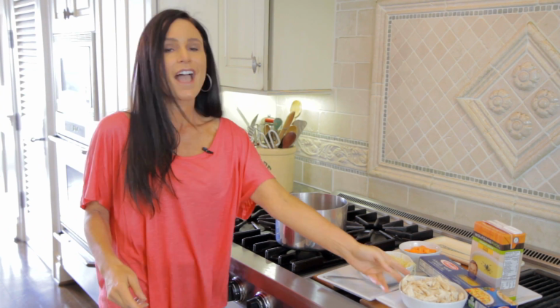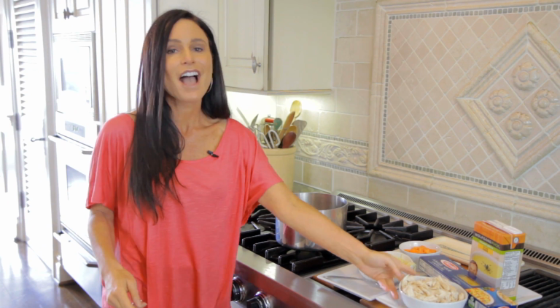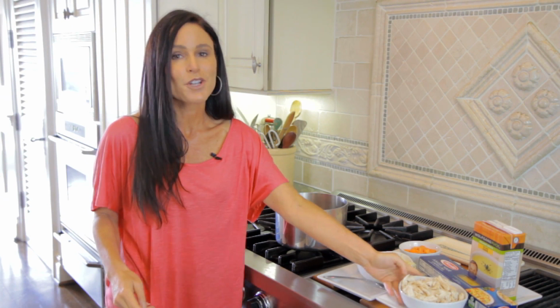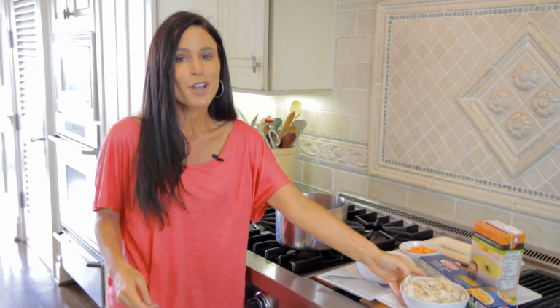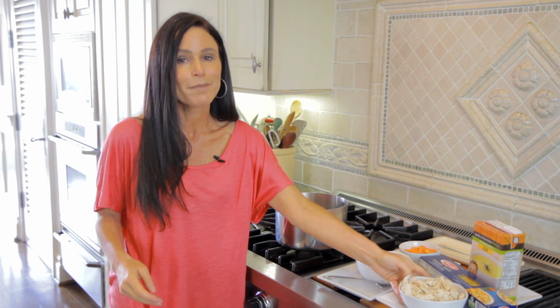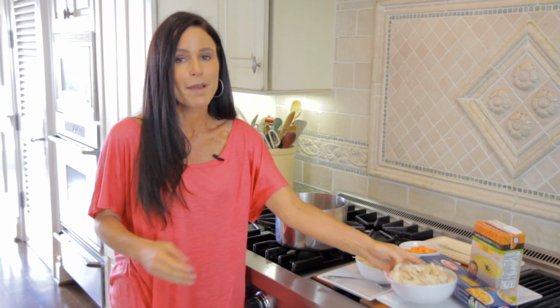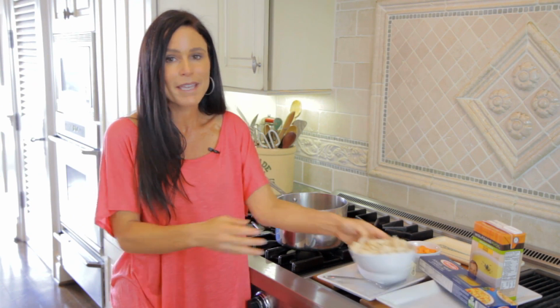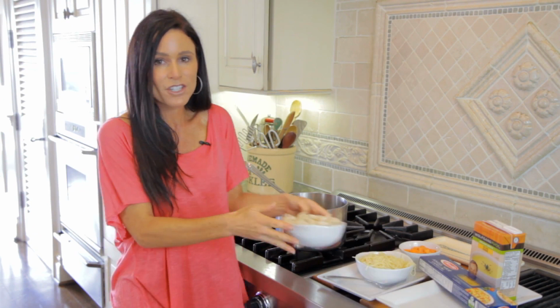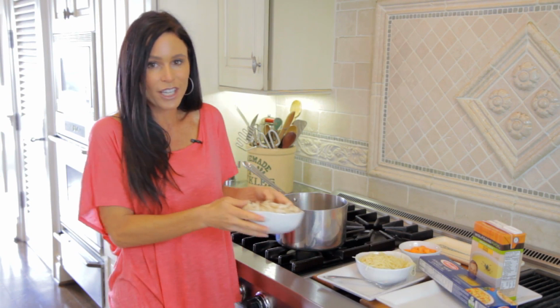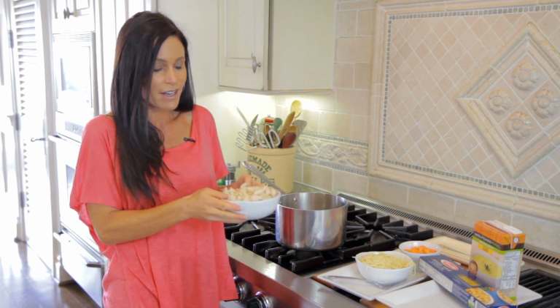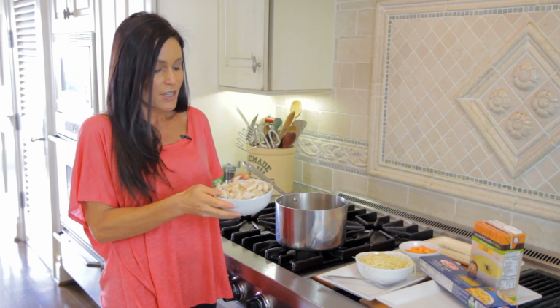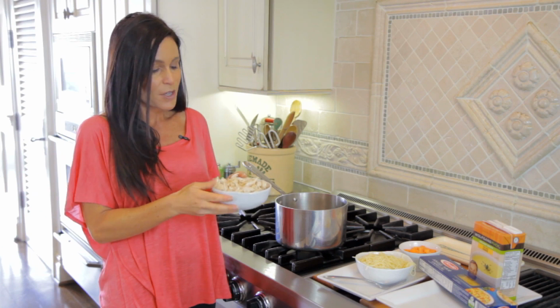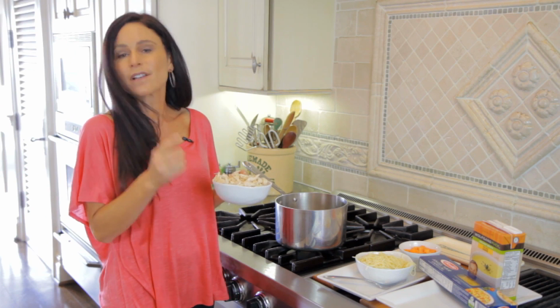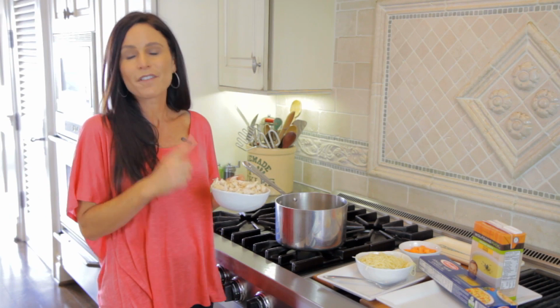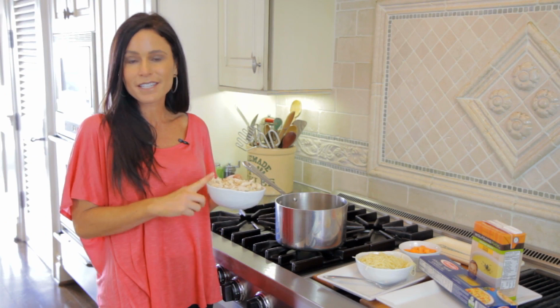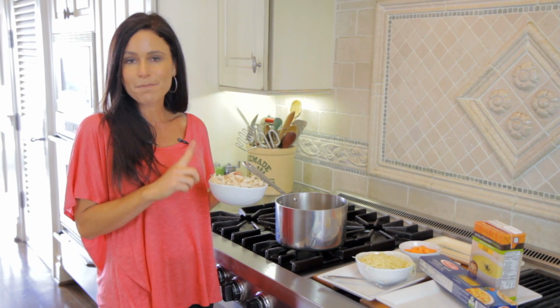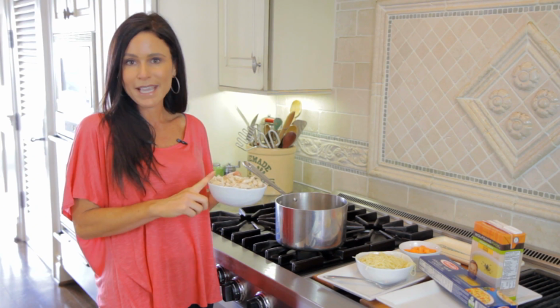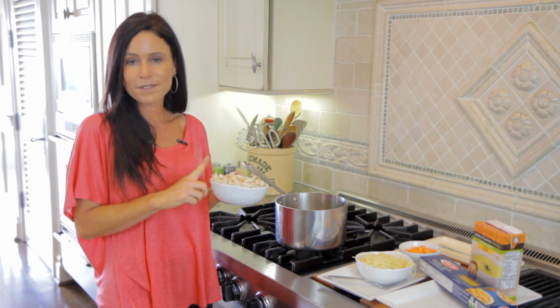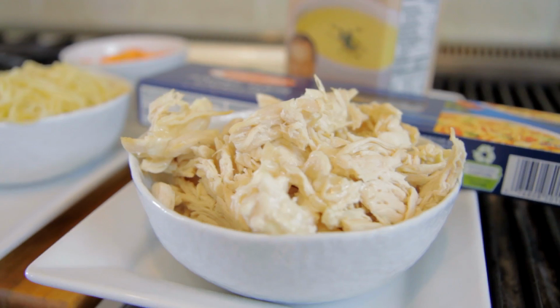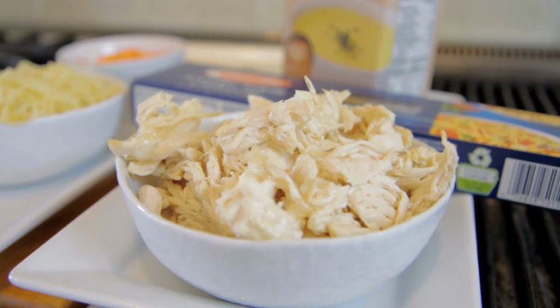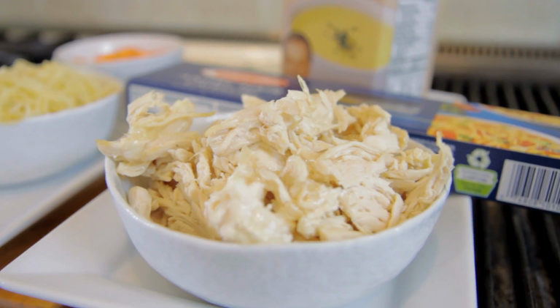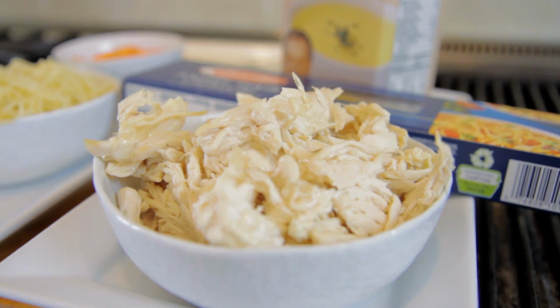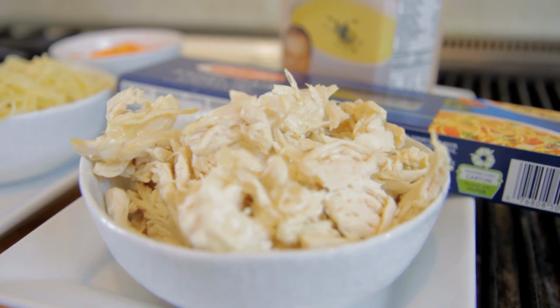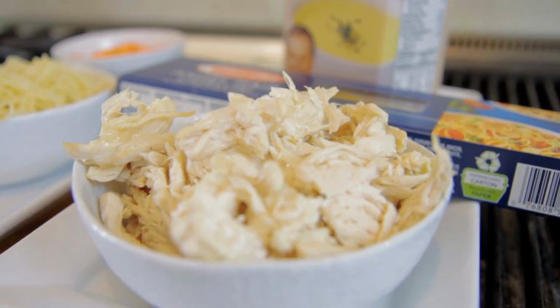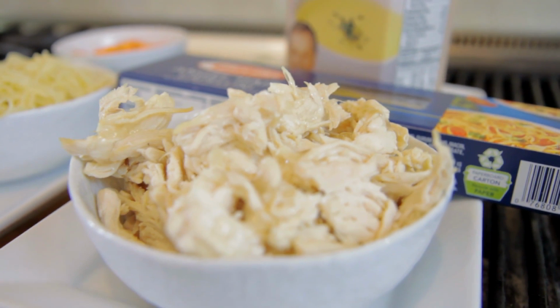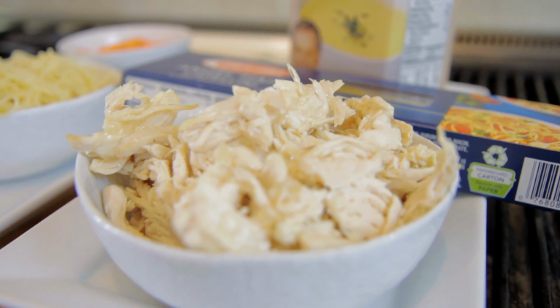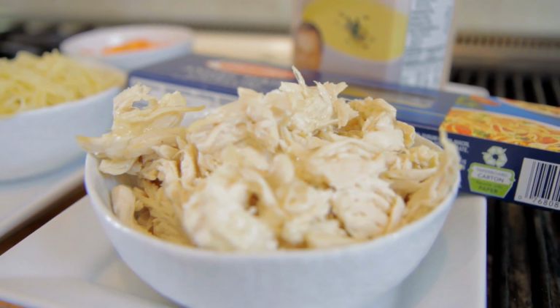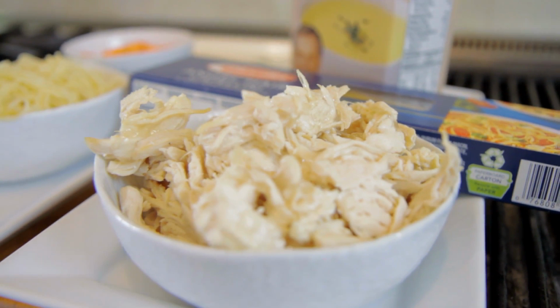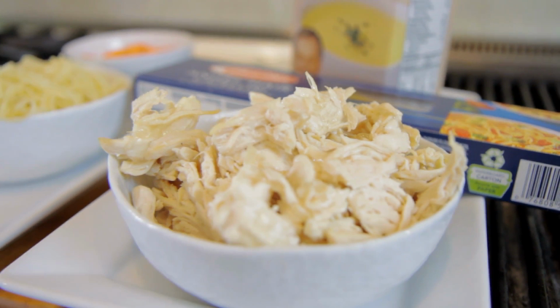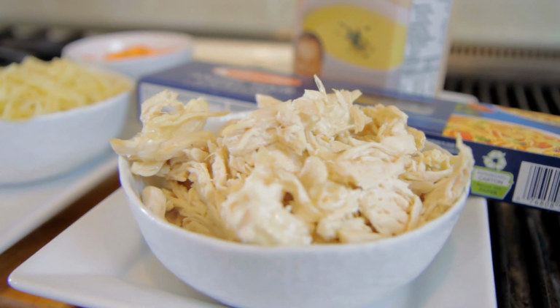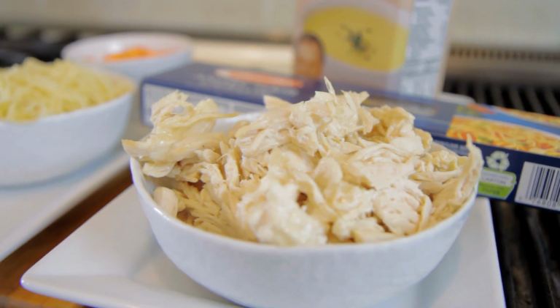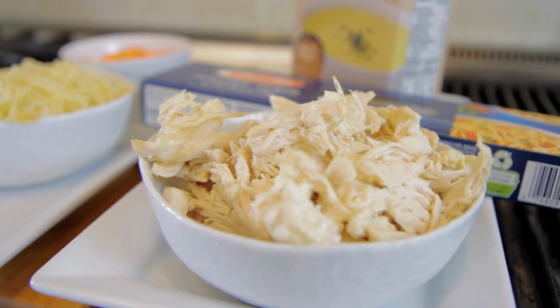I showed you how to make my basic chicken. Now this is the base for this recipe, and this is your protein.